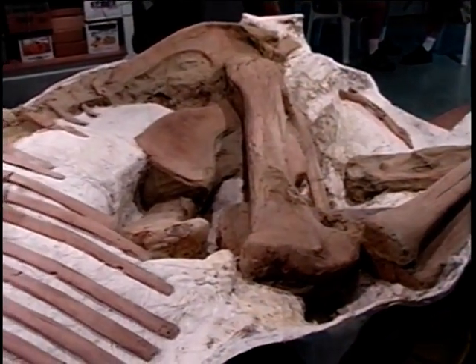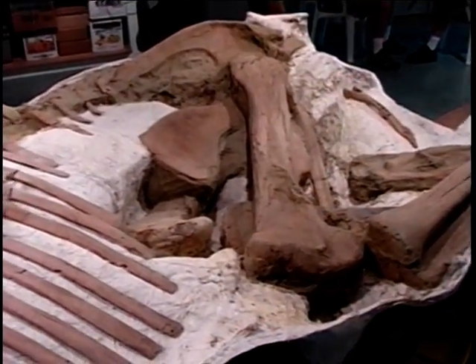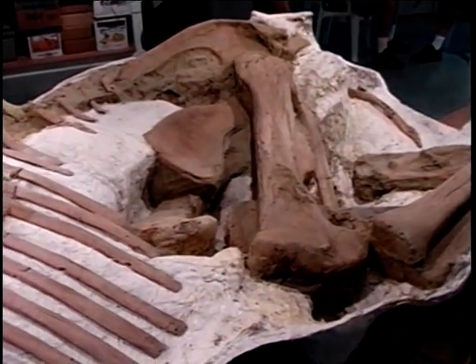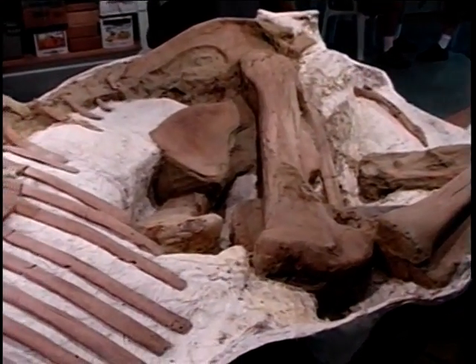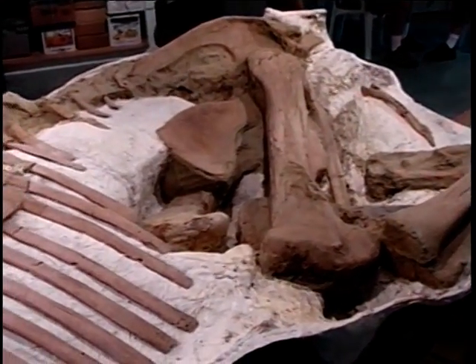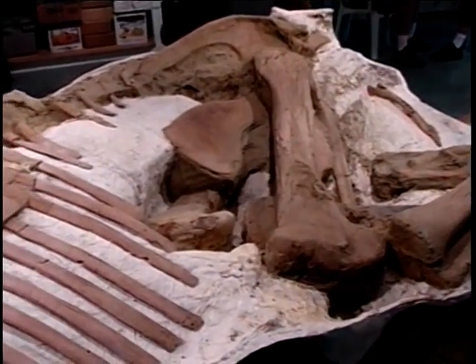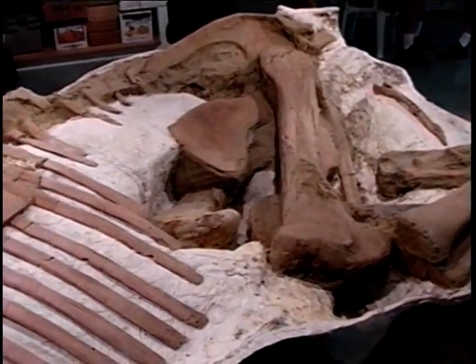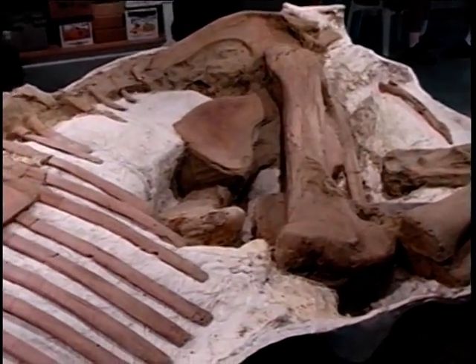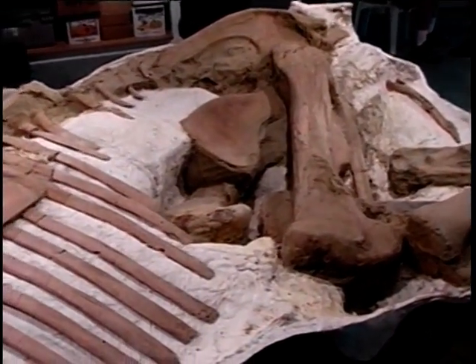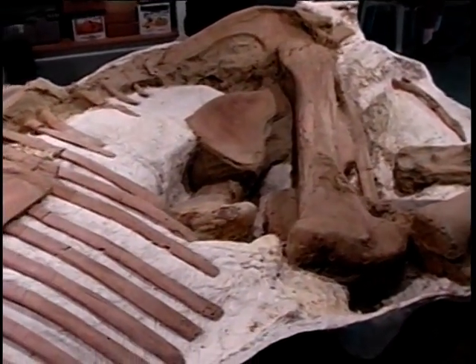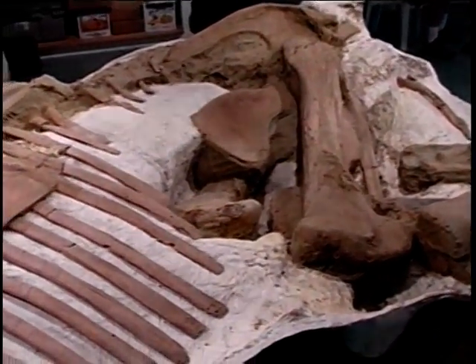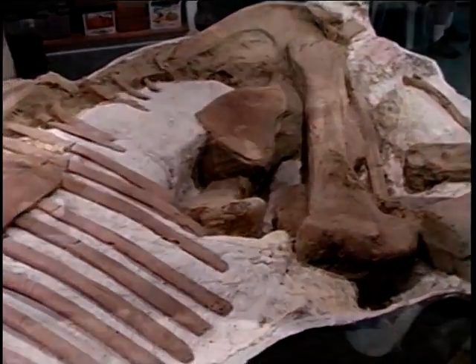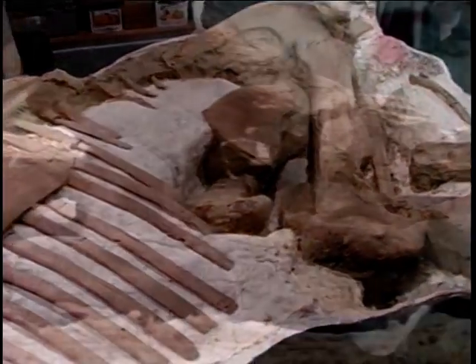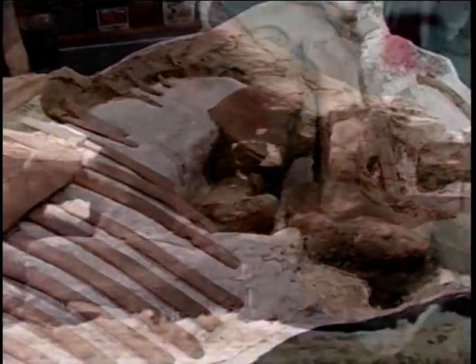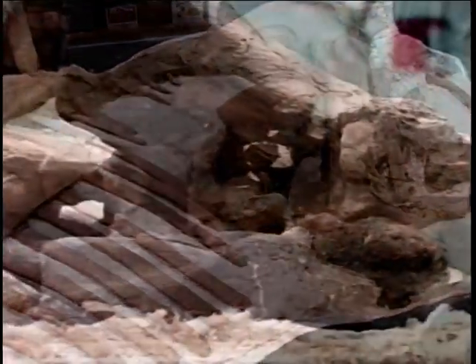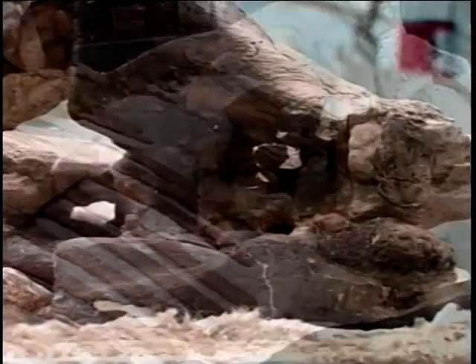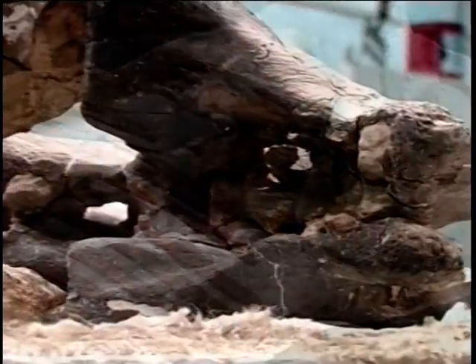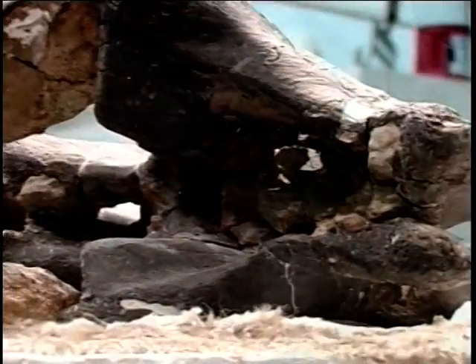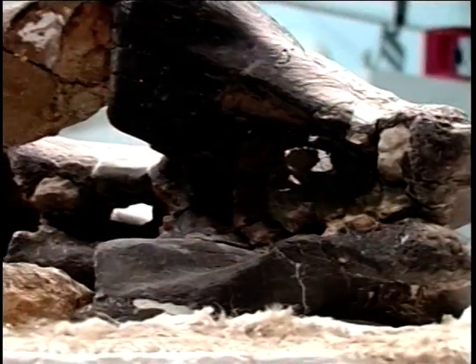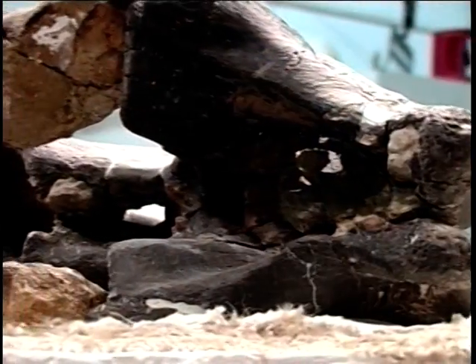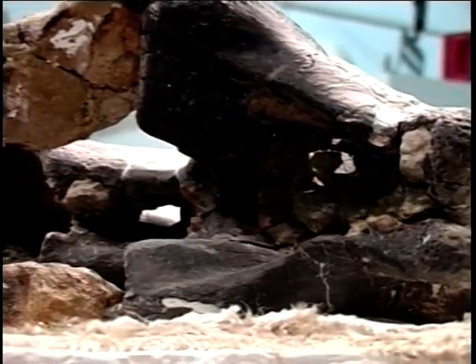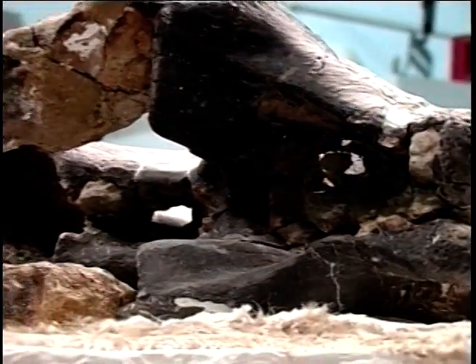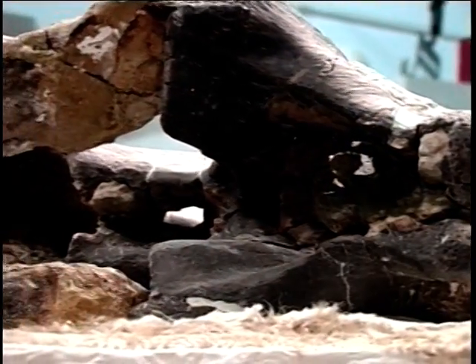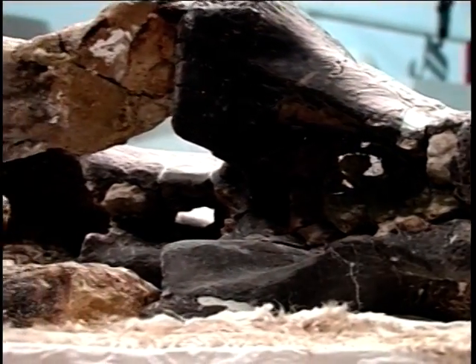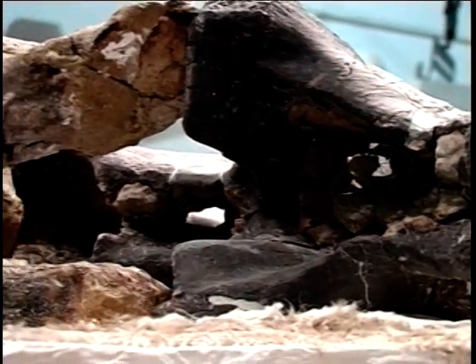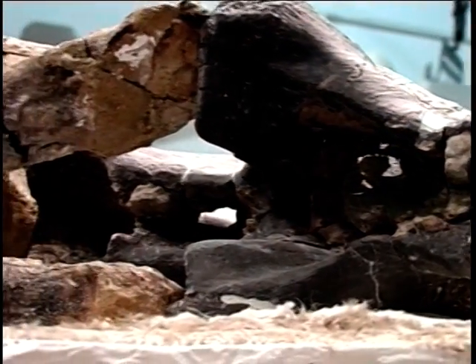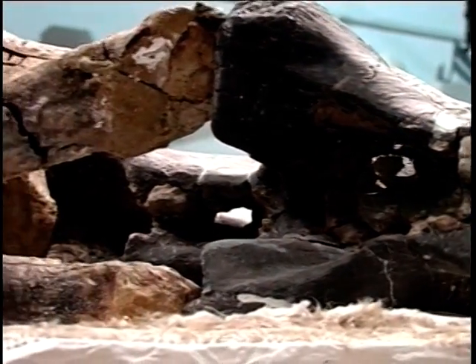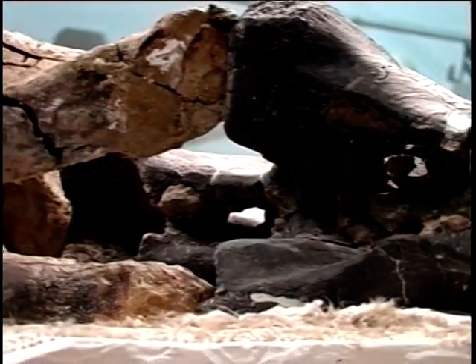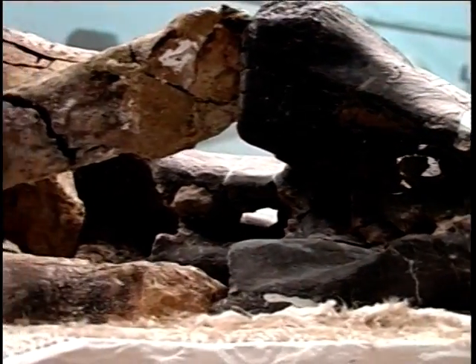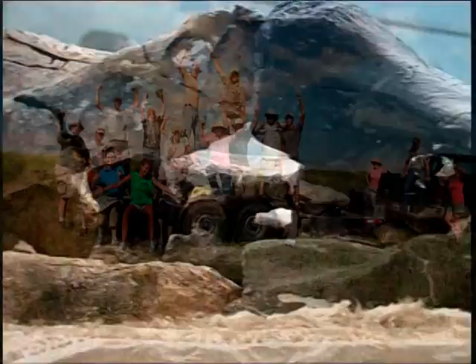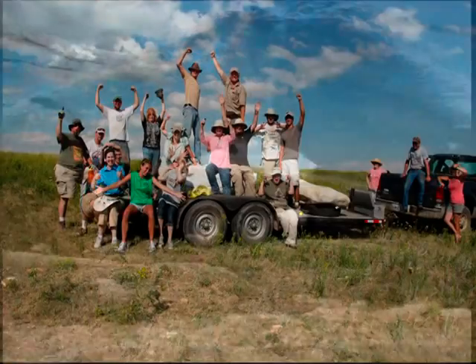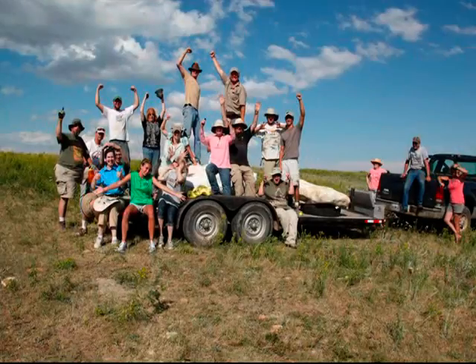If you are into dinosaurs, get into the Dino Lab in Billings, Montana.